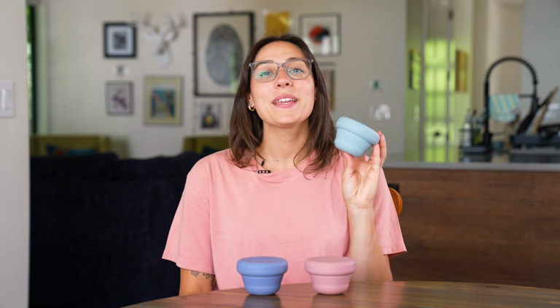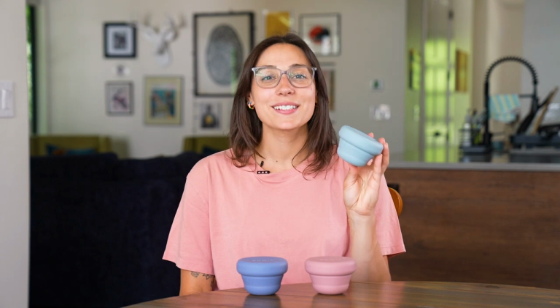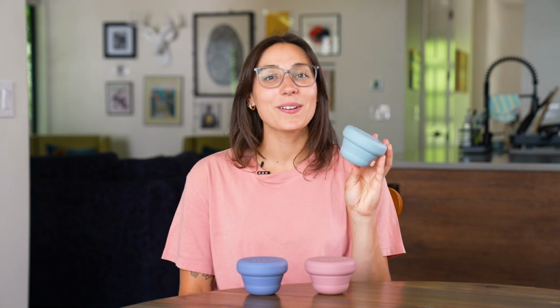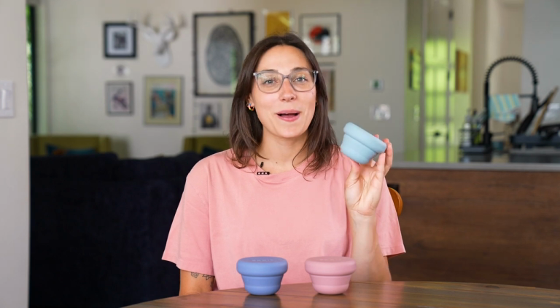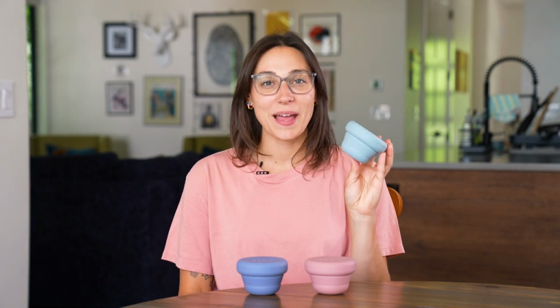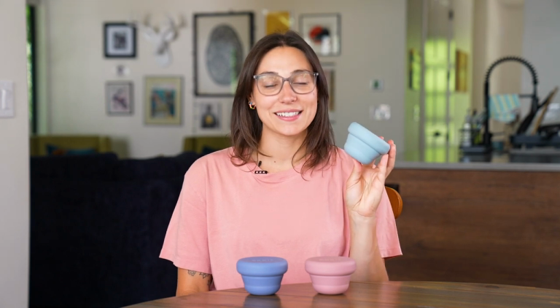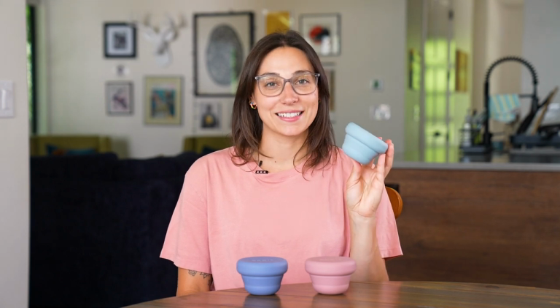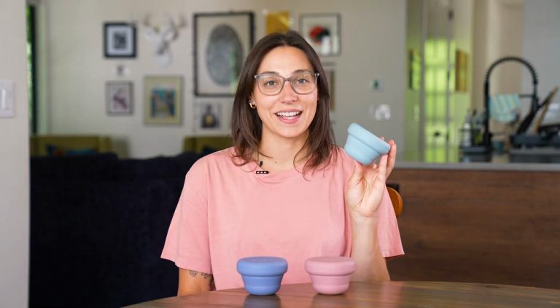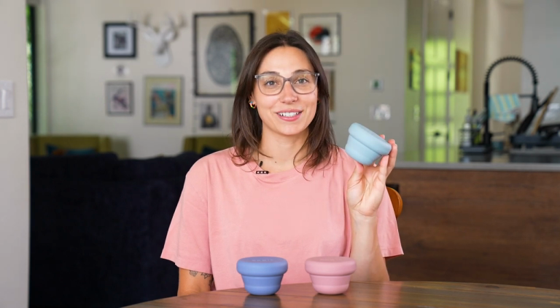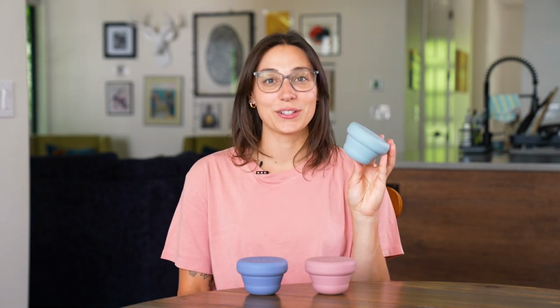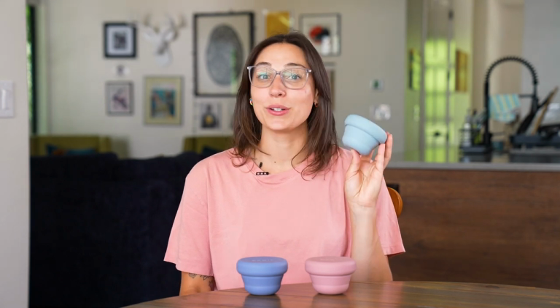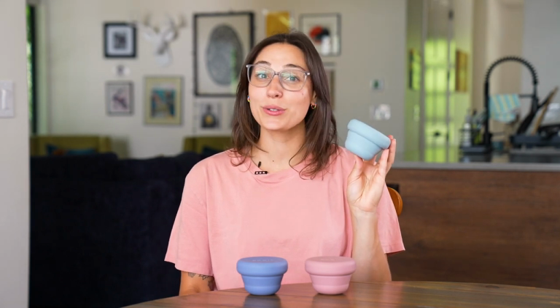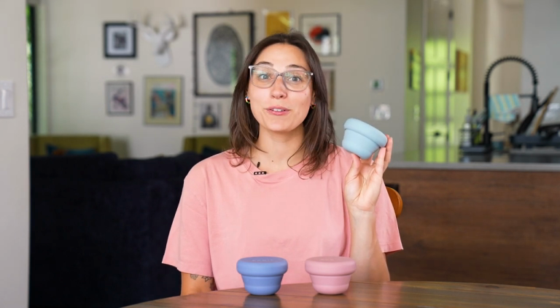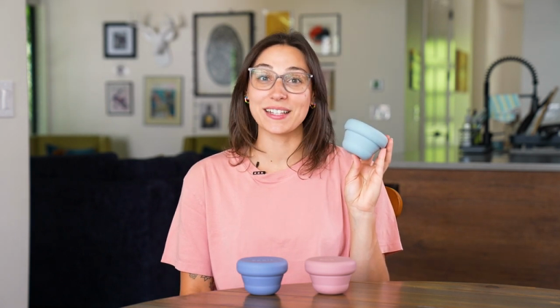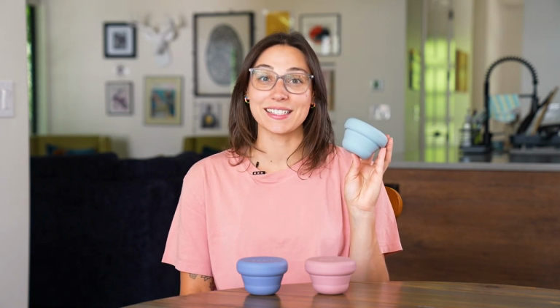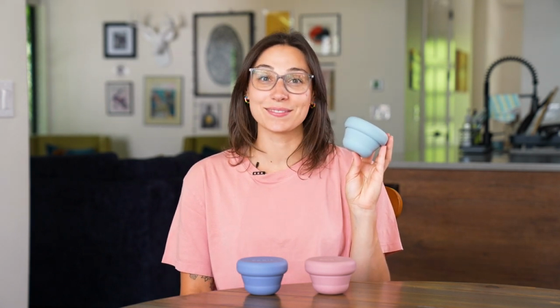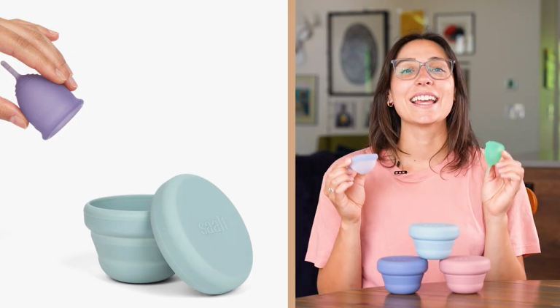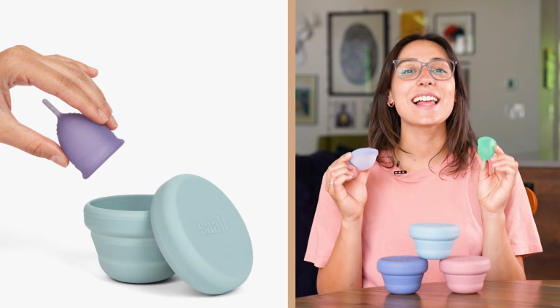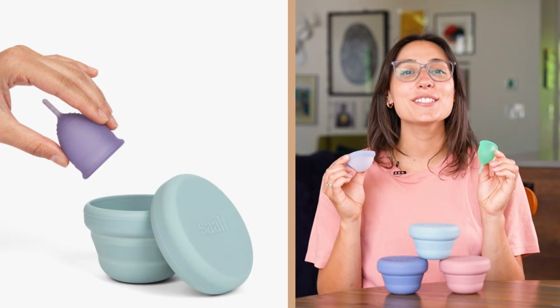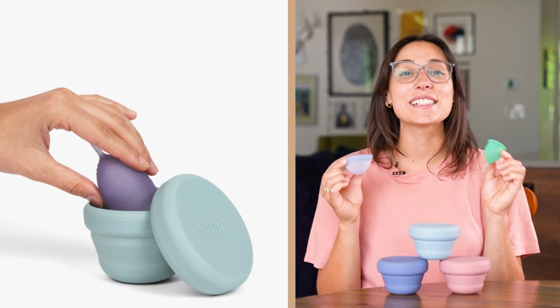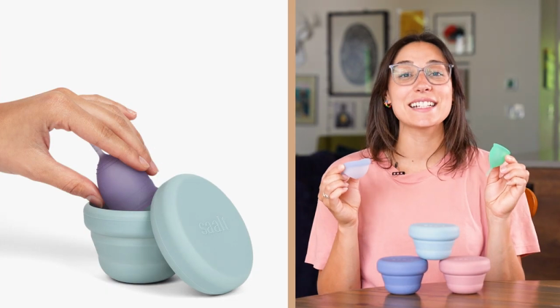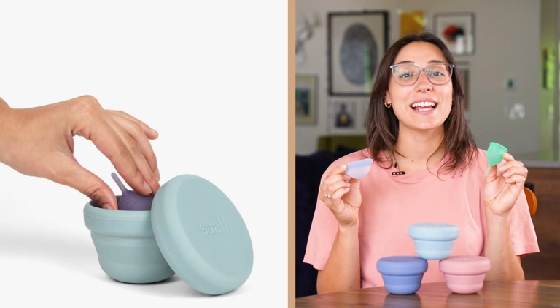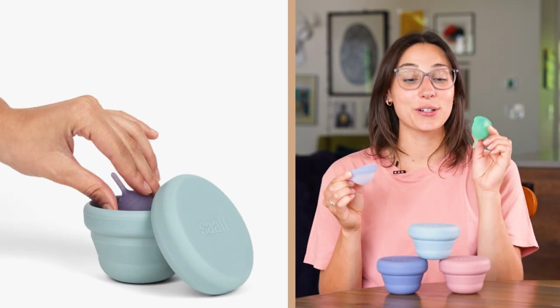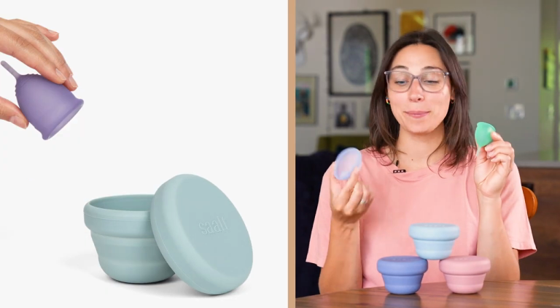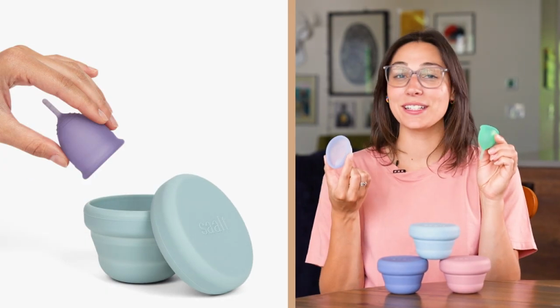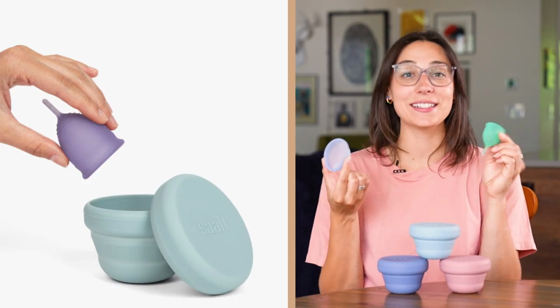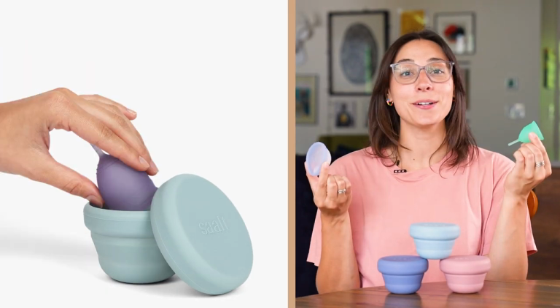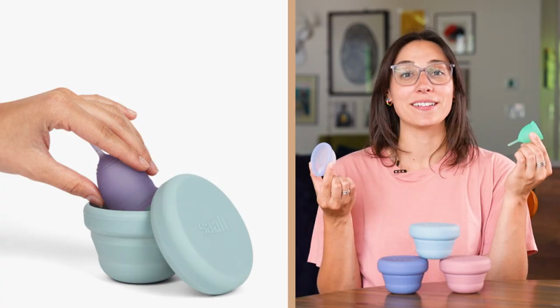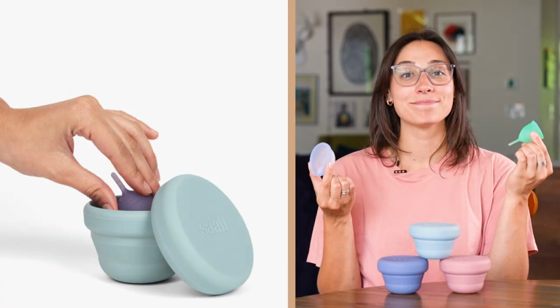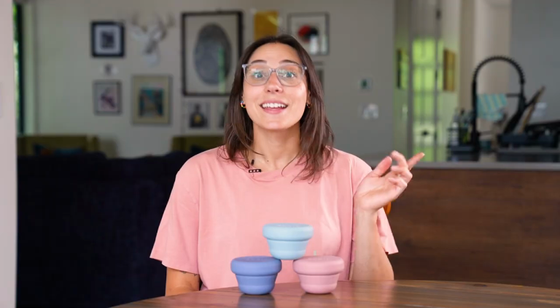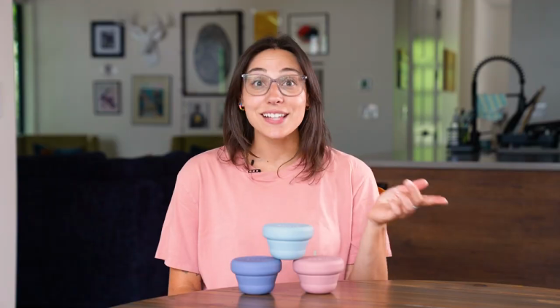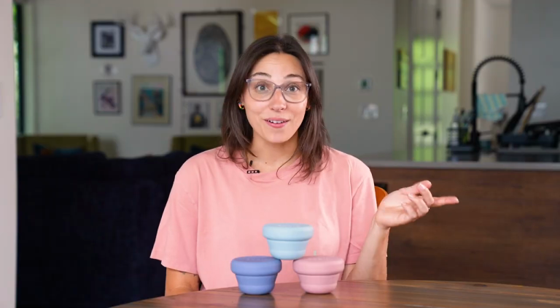Meet the SALT Compact Sanitizer, your new travel bestie. It allows you to sanitize your cup or disc anywhere. Here's how.